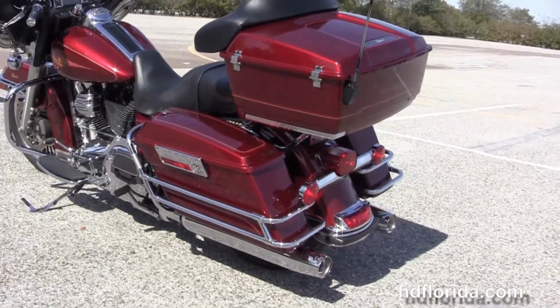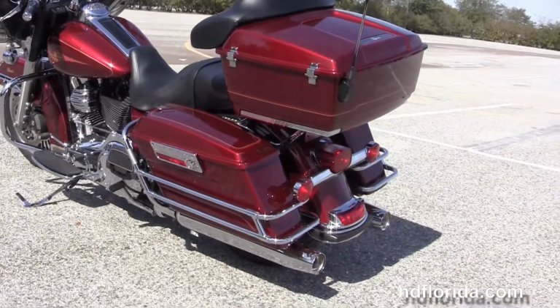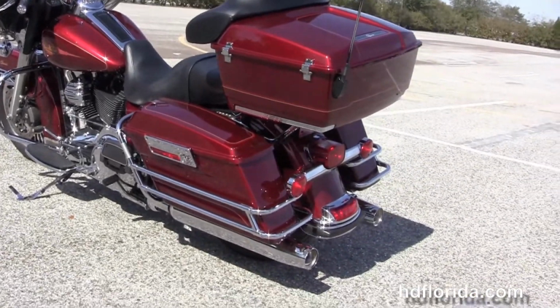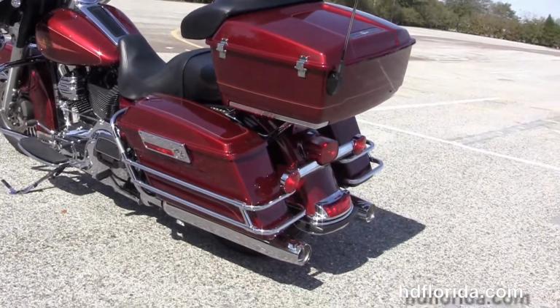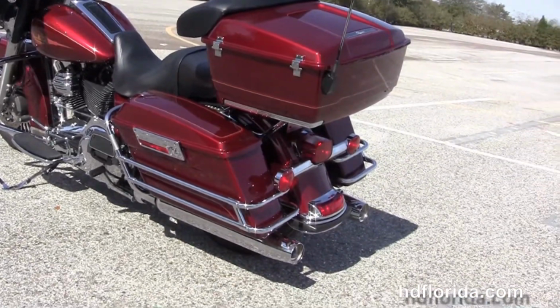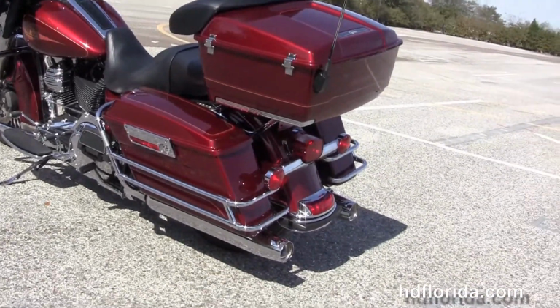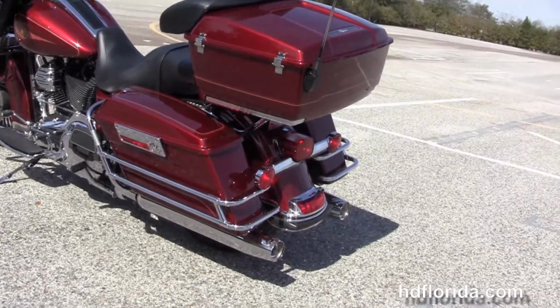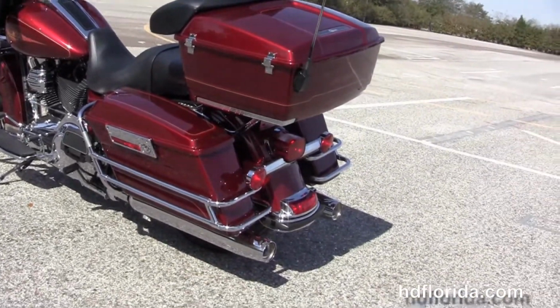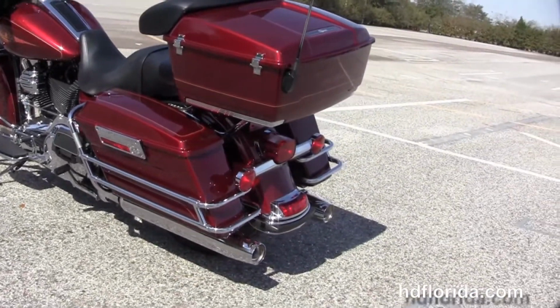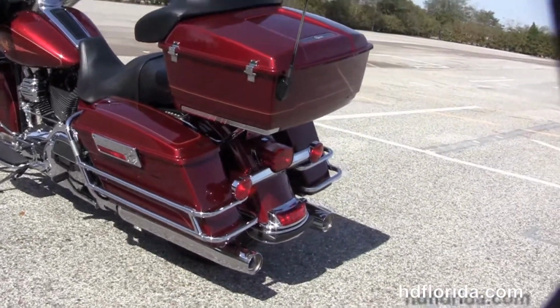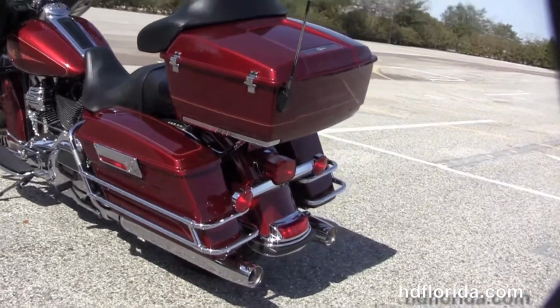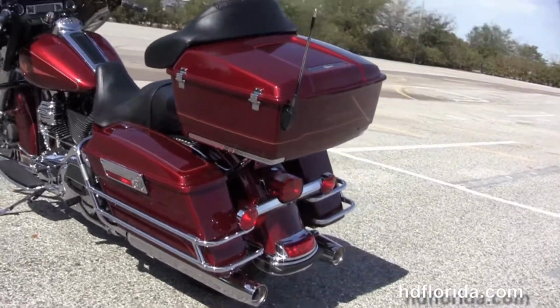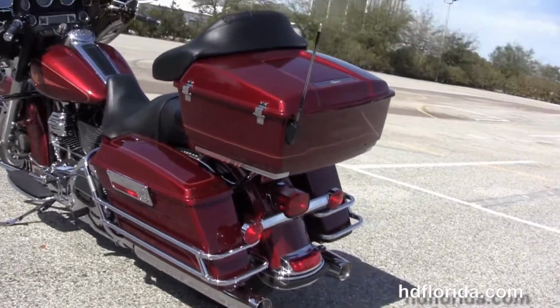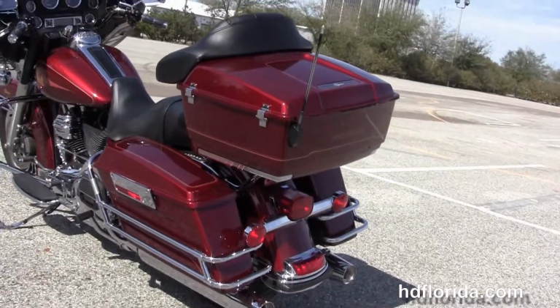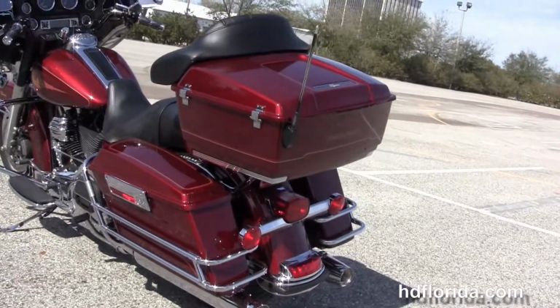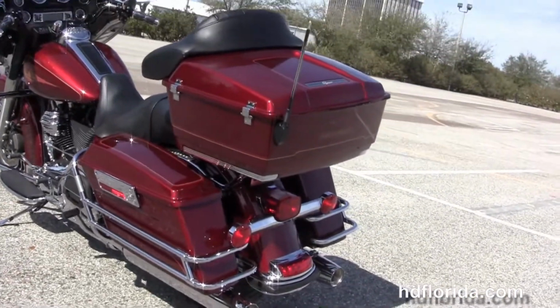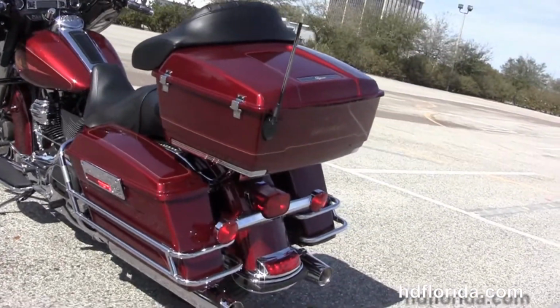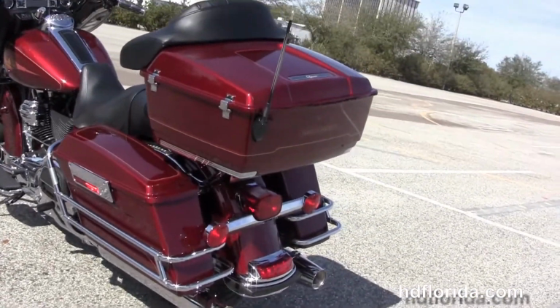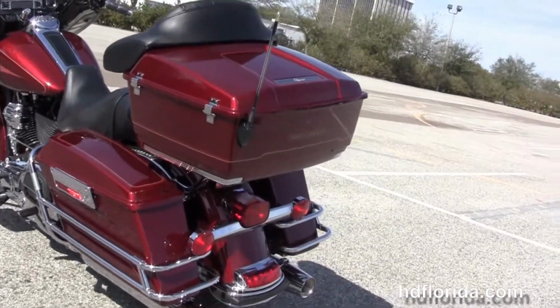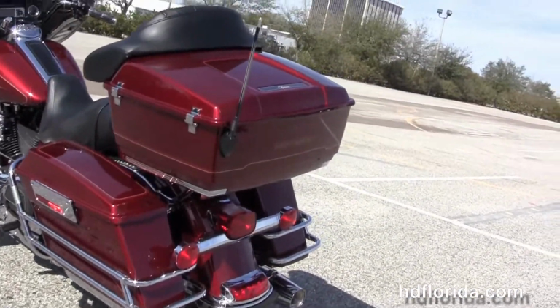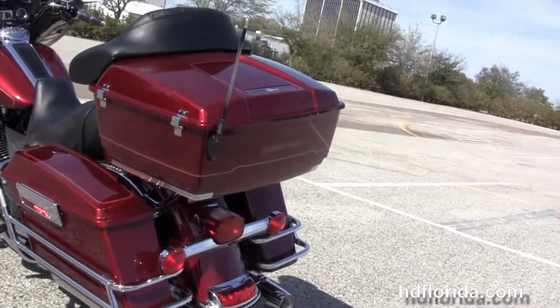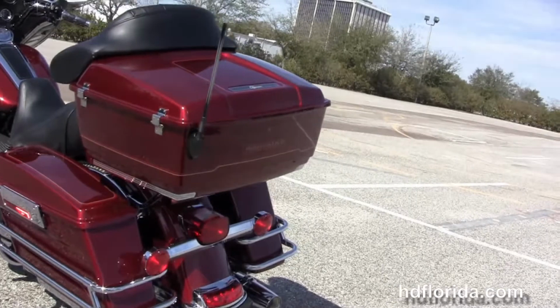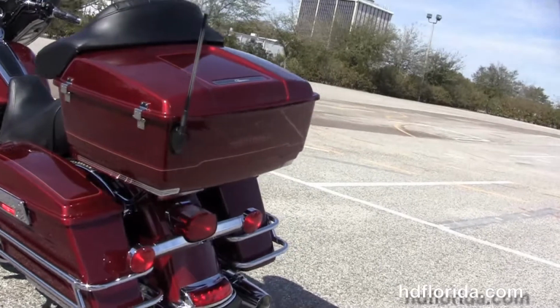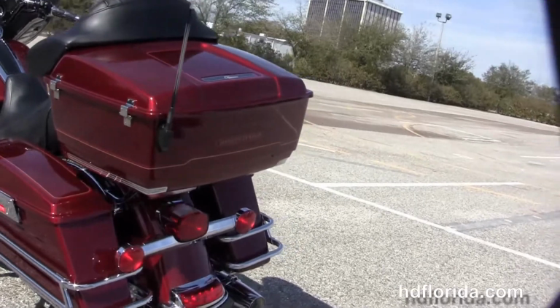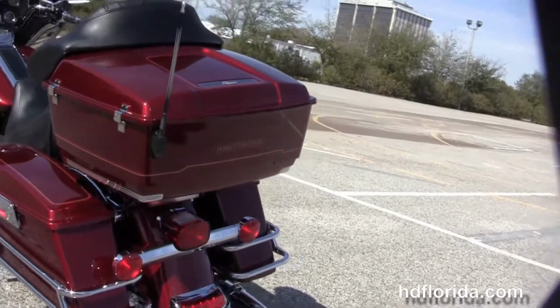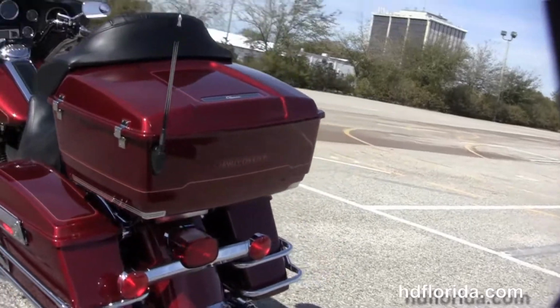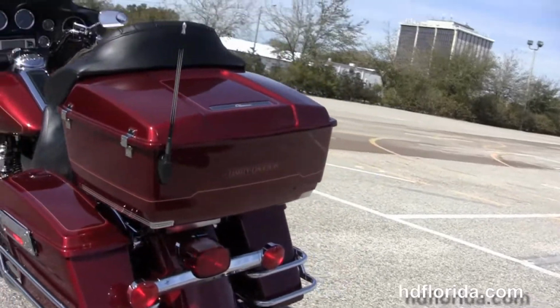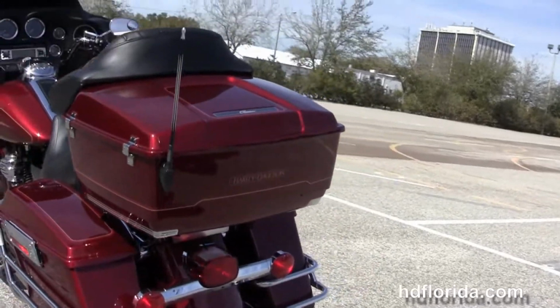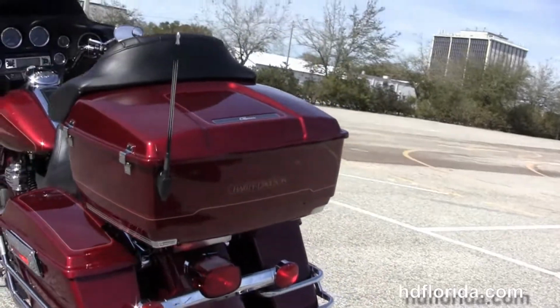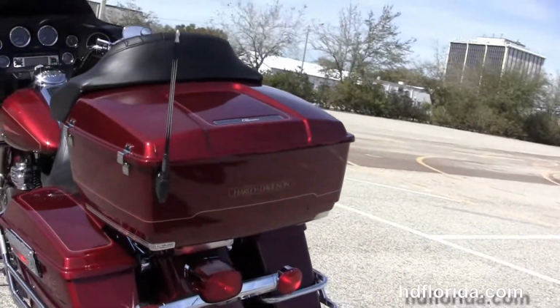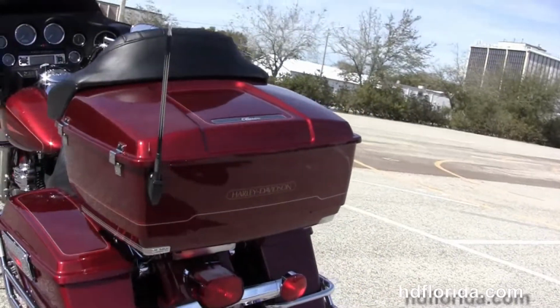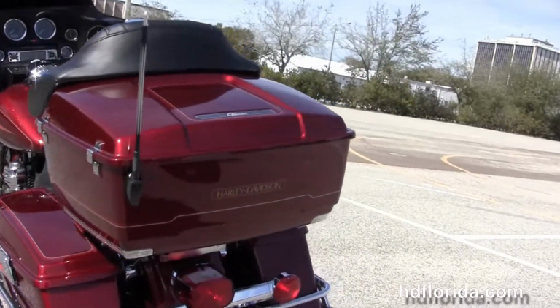Chrome saddlebag guards run to hard-locked saddlebags, and a king tour pack with the upgraded antenna.